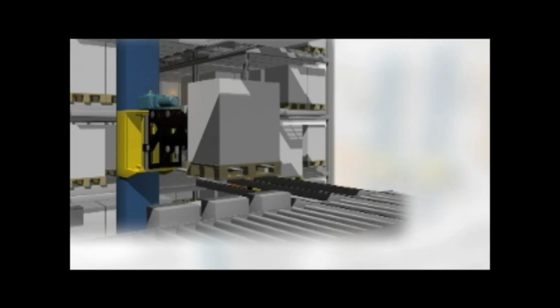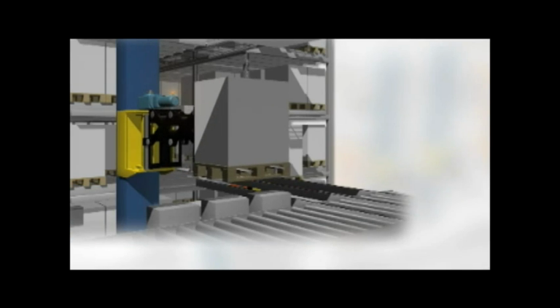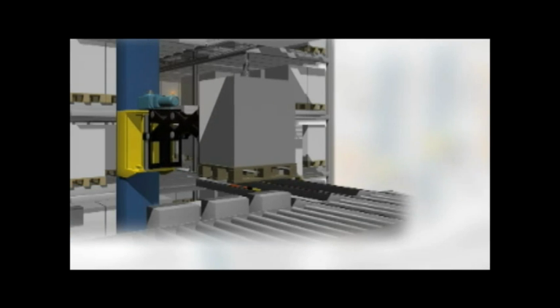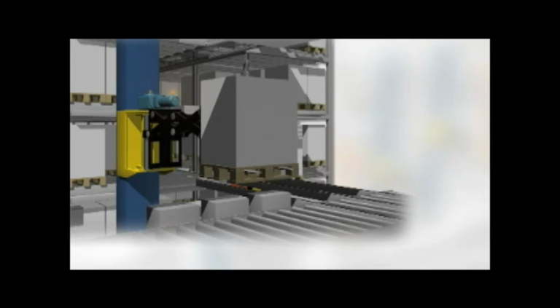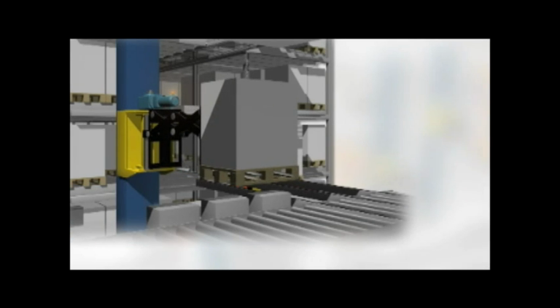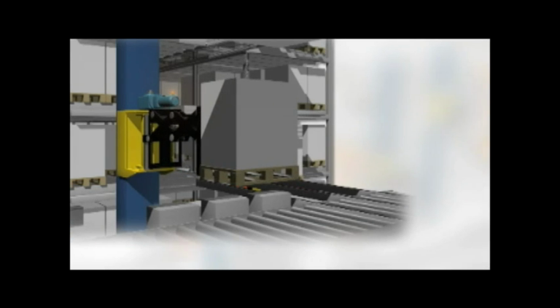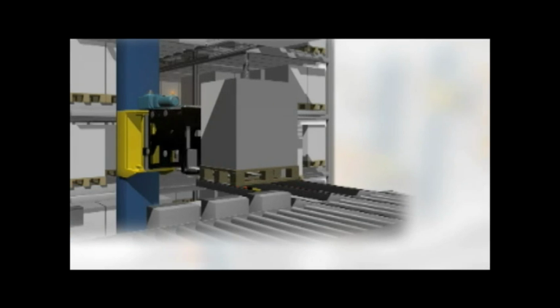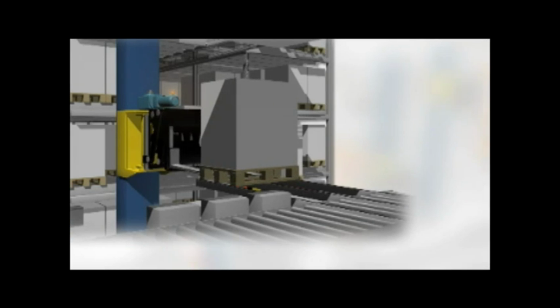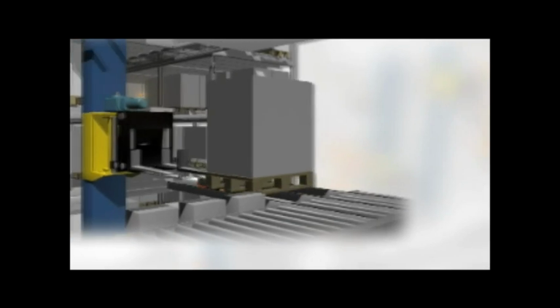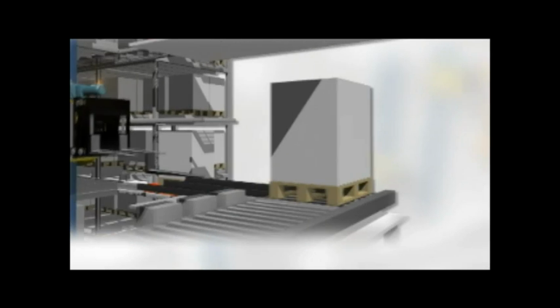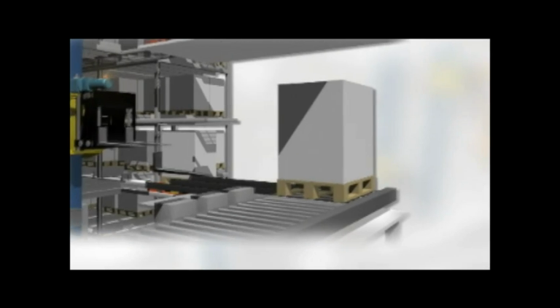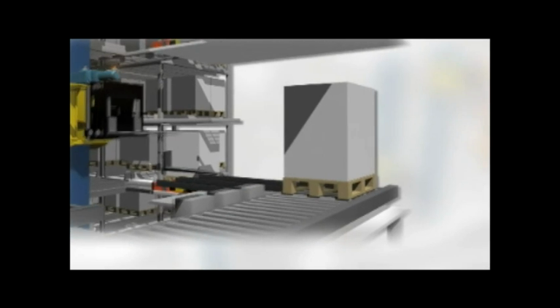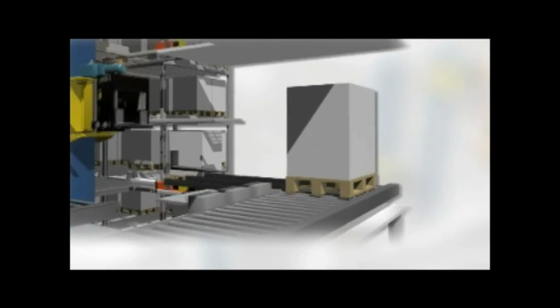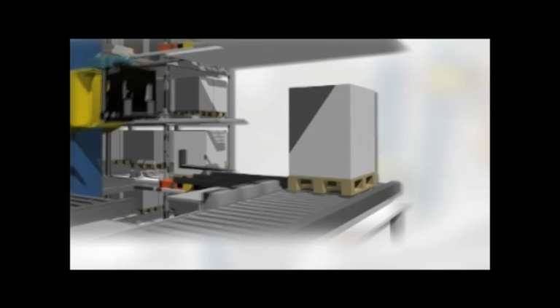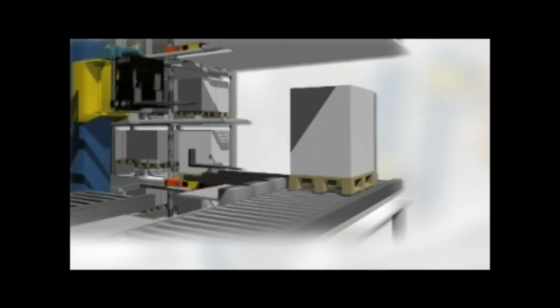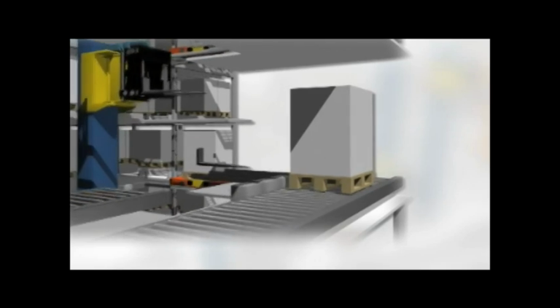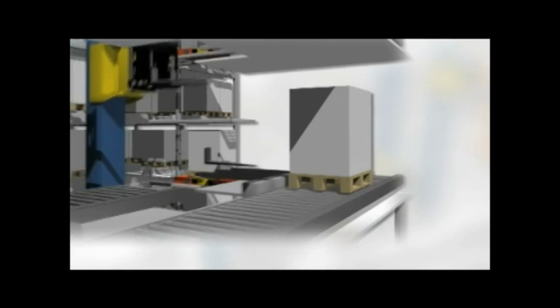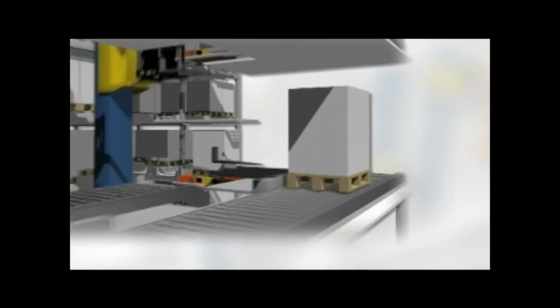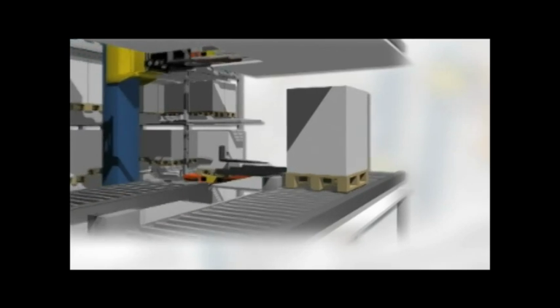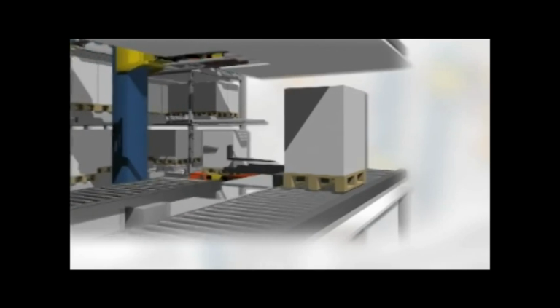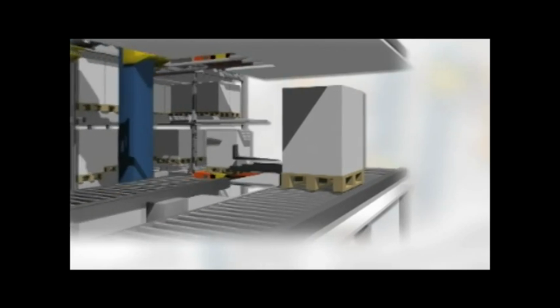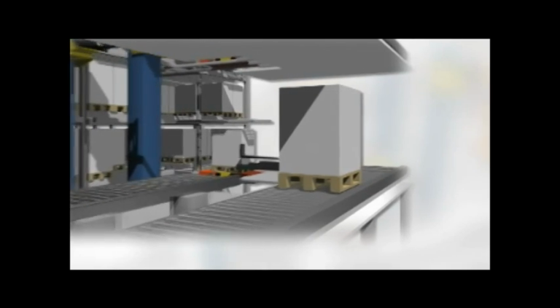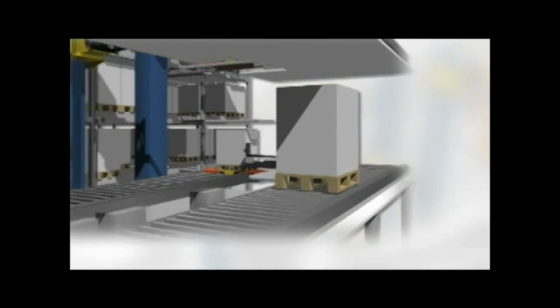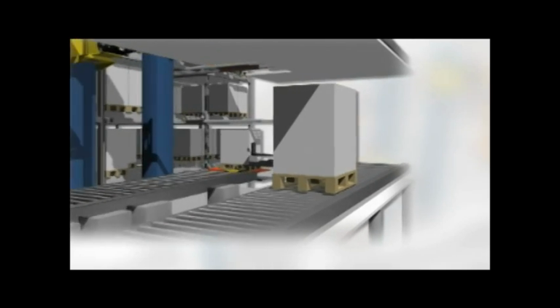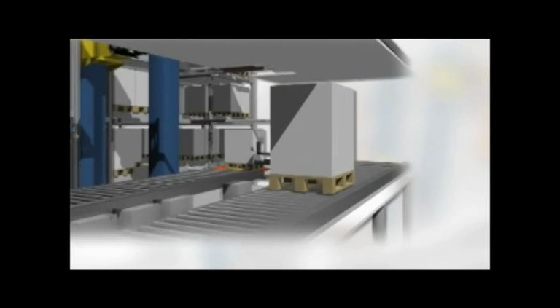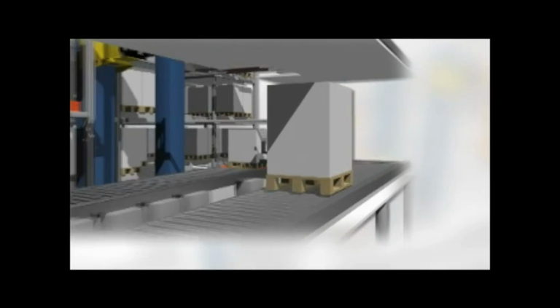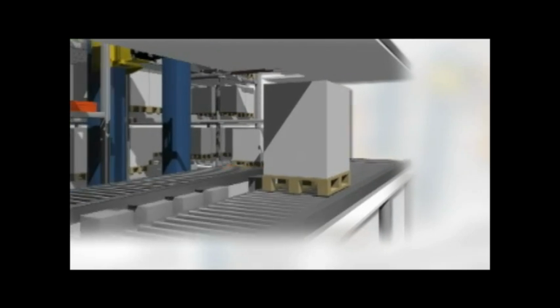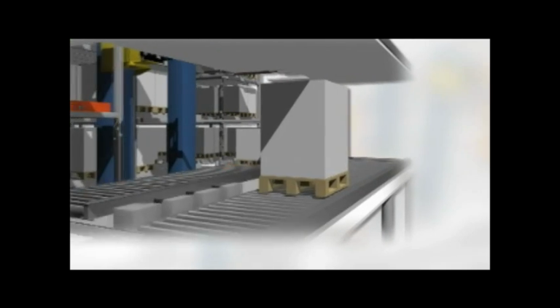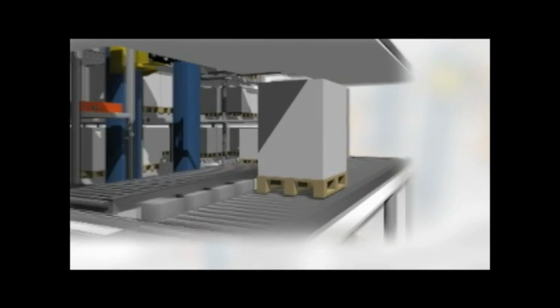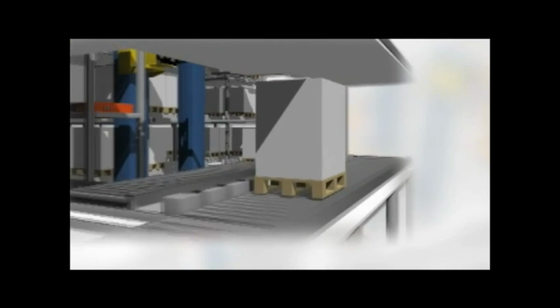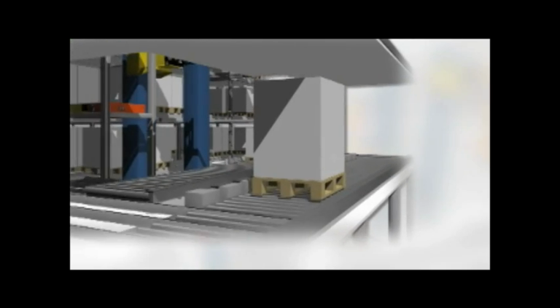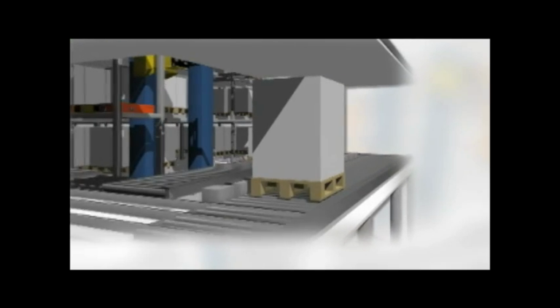What sets the PowerStore apart is the dynamic combination of high performance, space maximization, and energy efficiency.